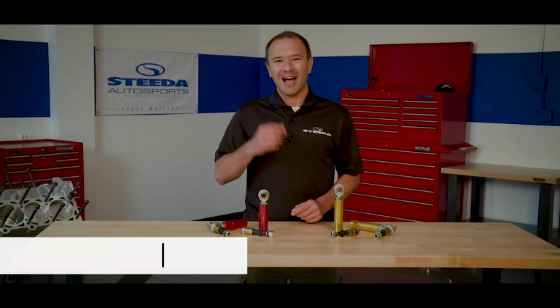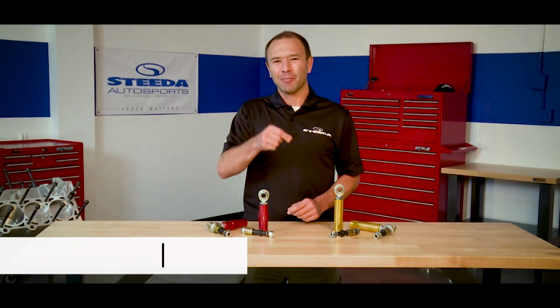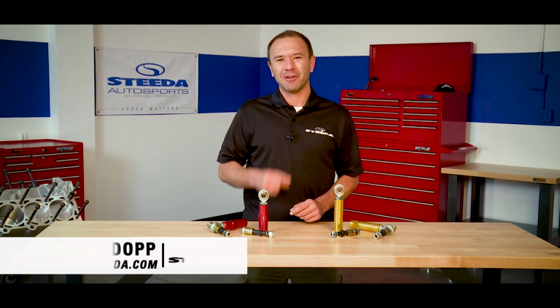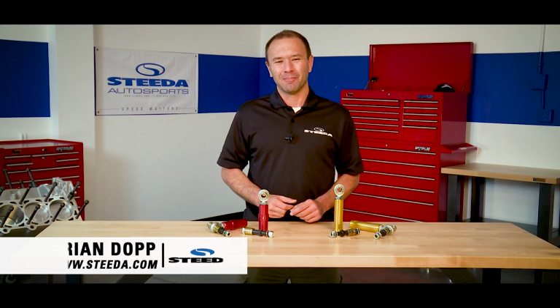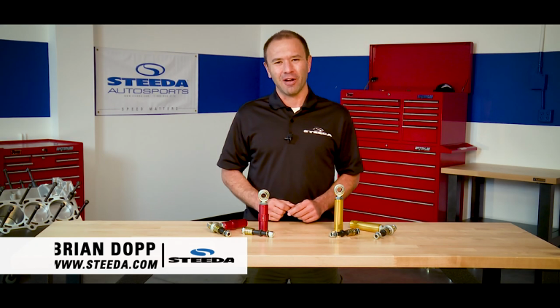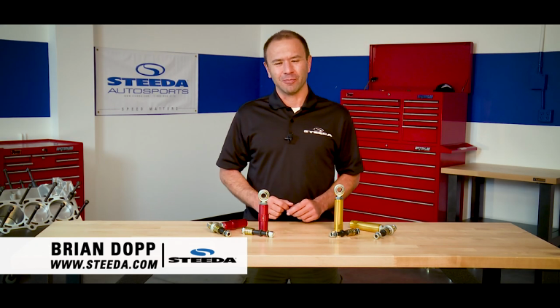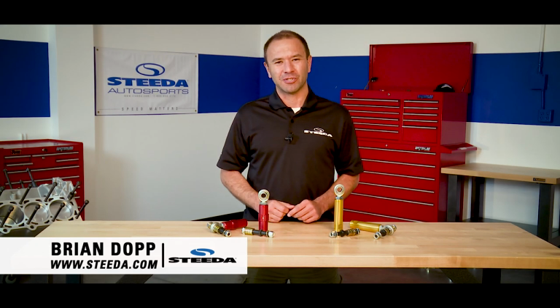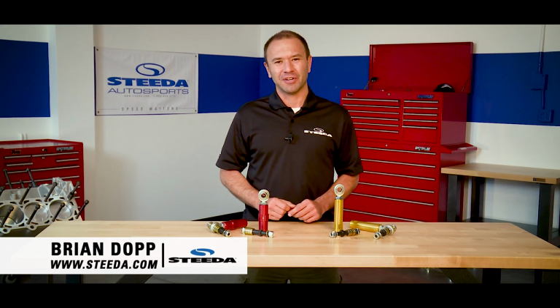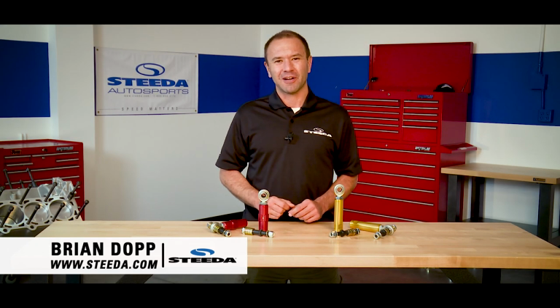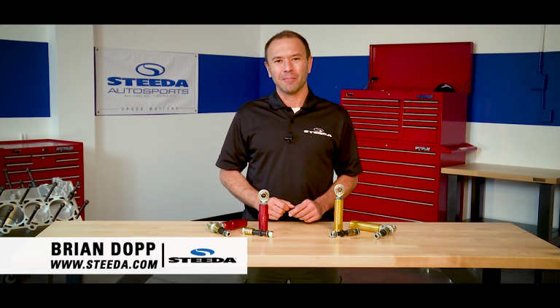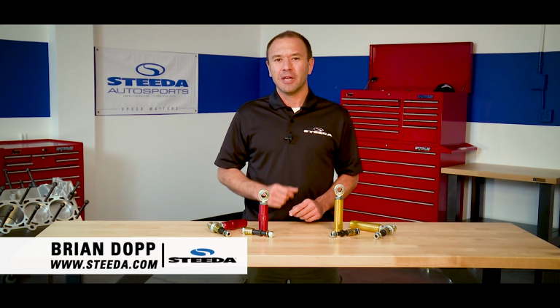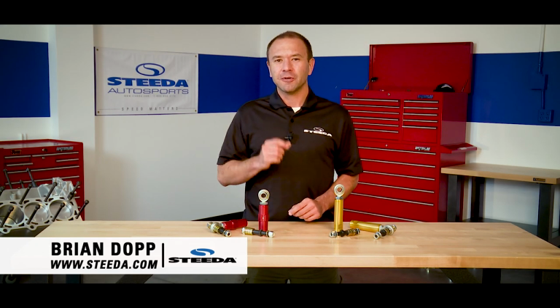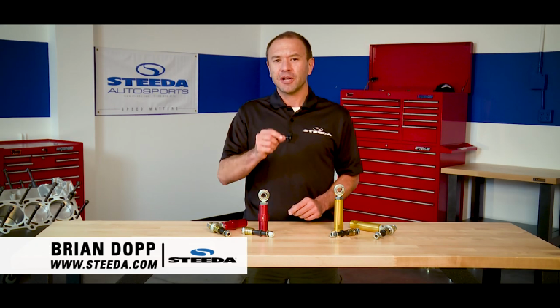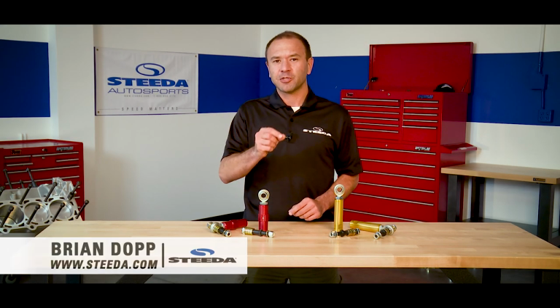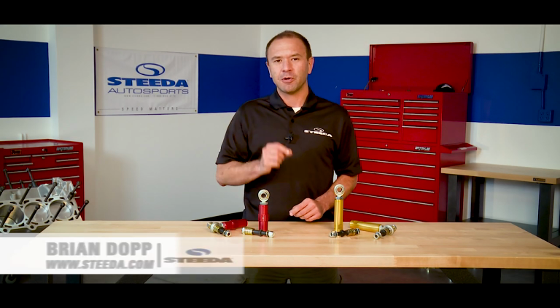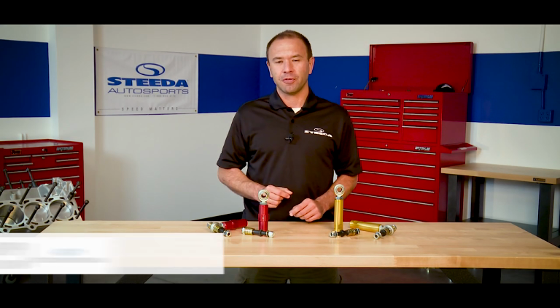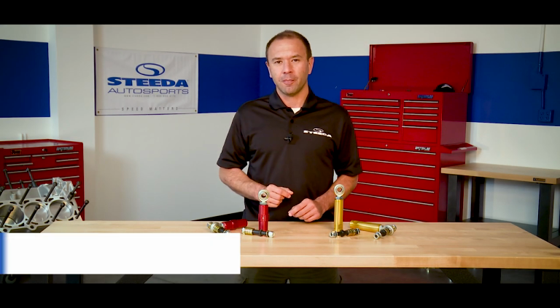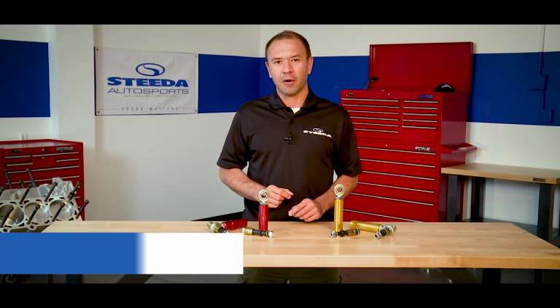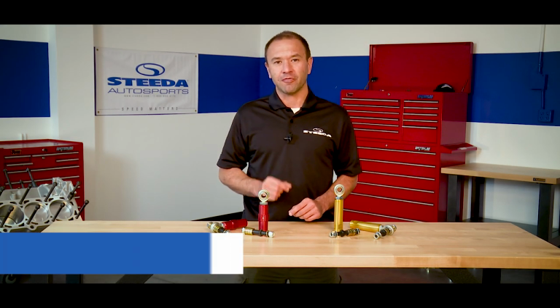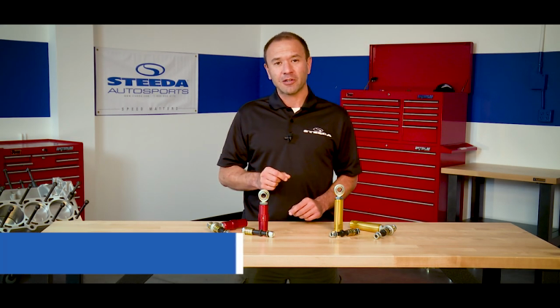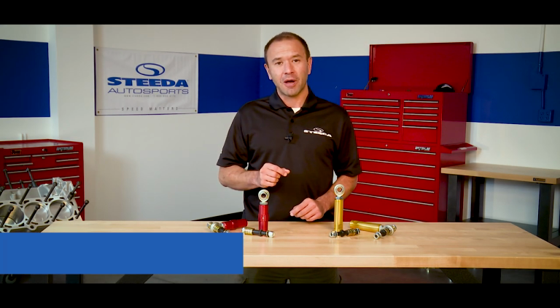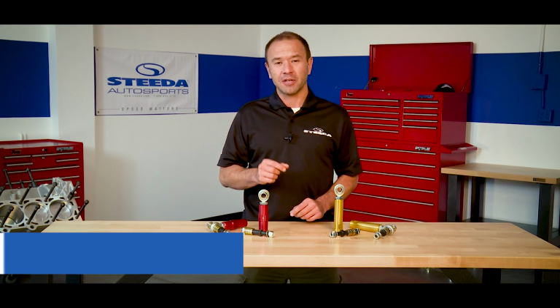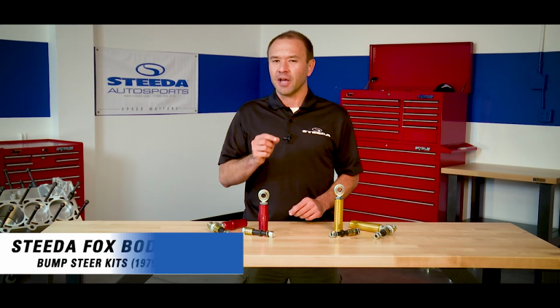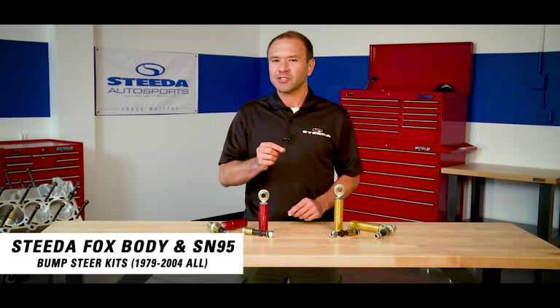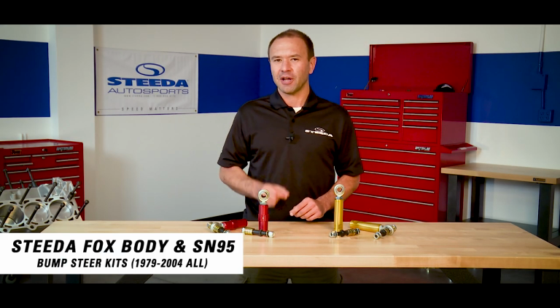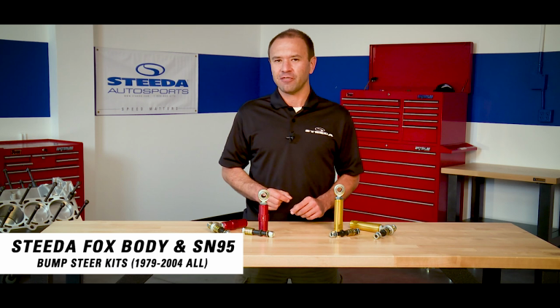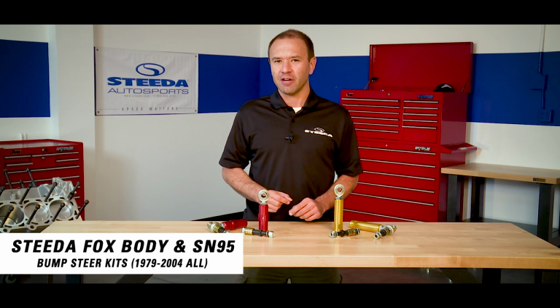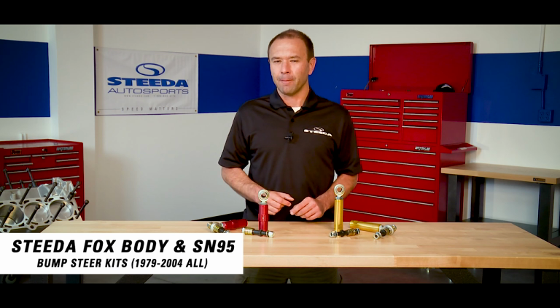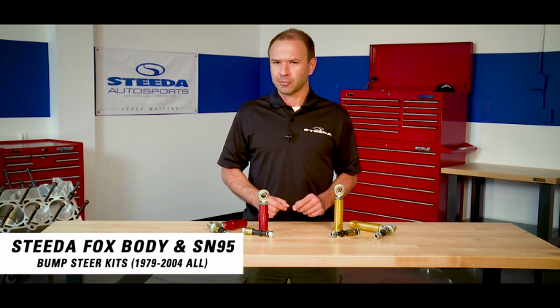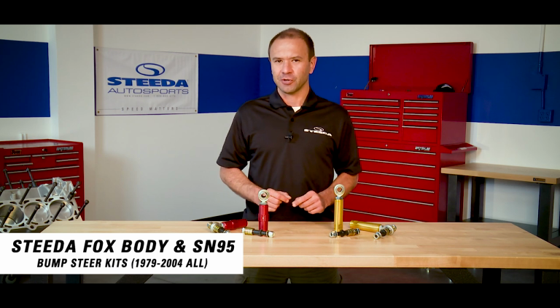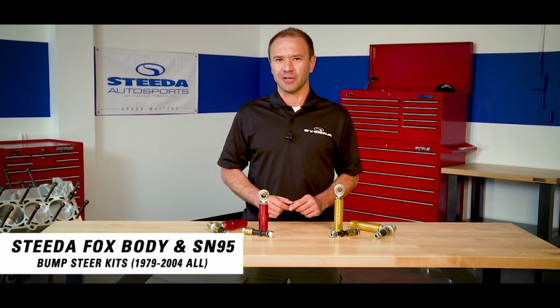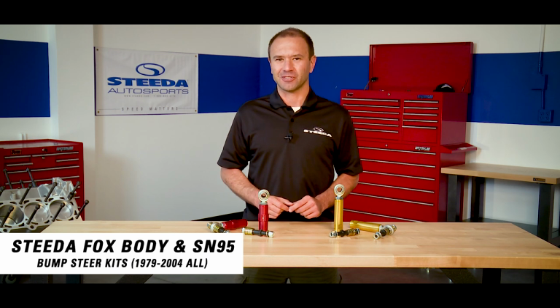Hi everybody, Brian from Steeda.com here today to speak with you about our Fox Body and SN95 Bump Steer Kits.